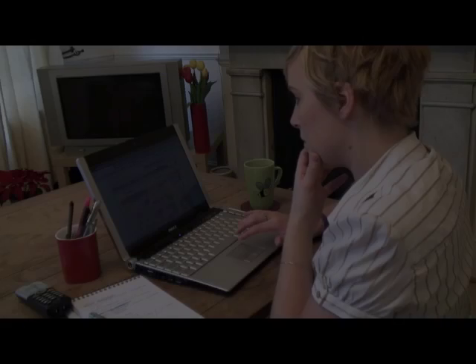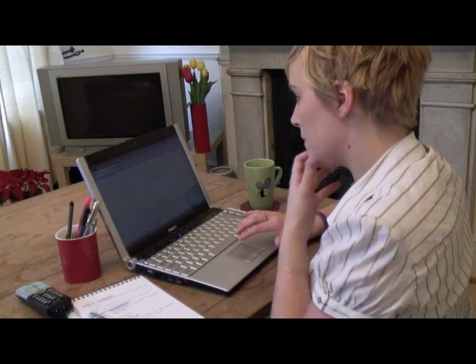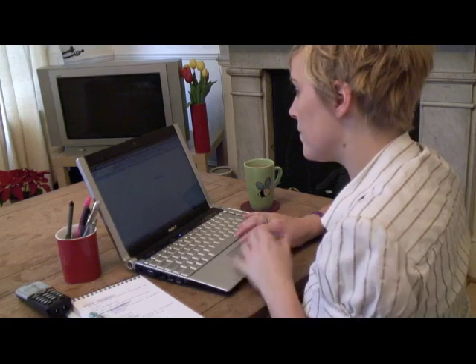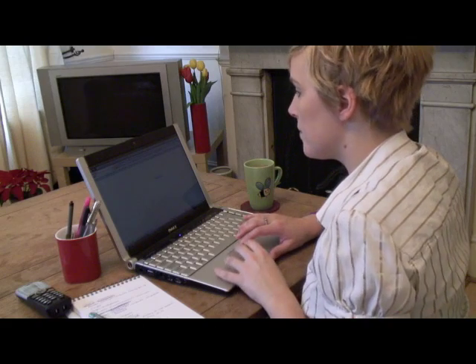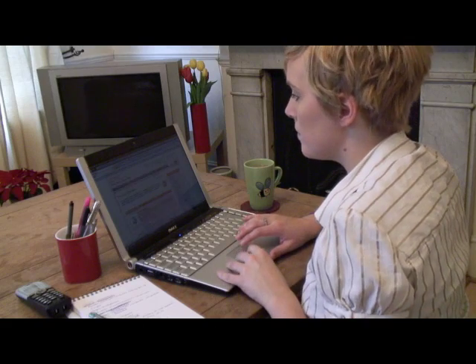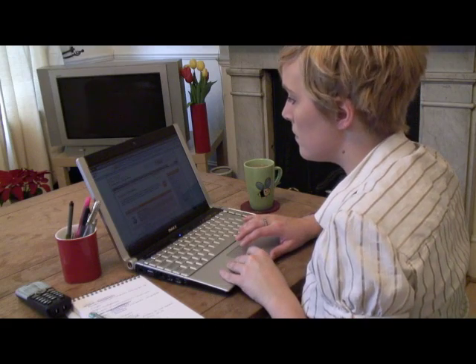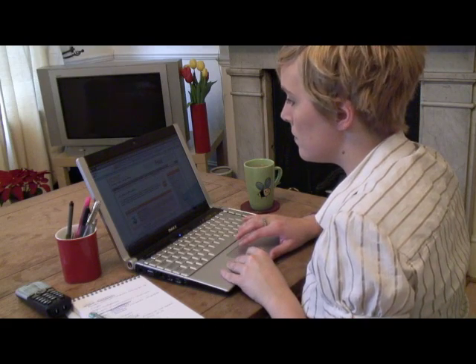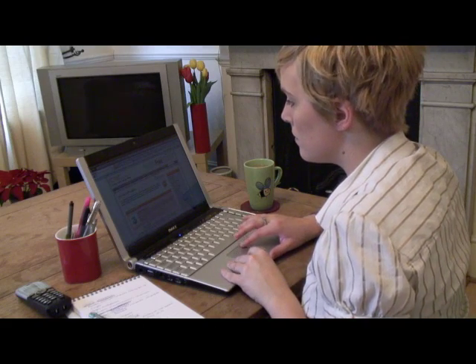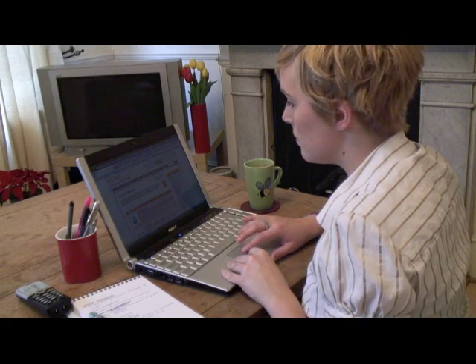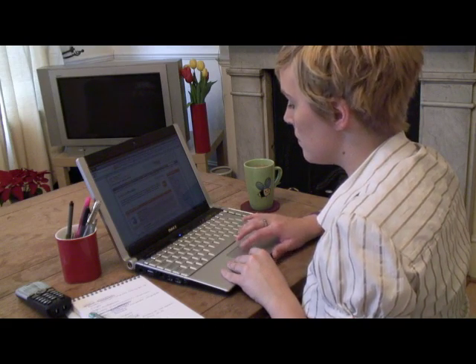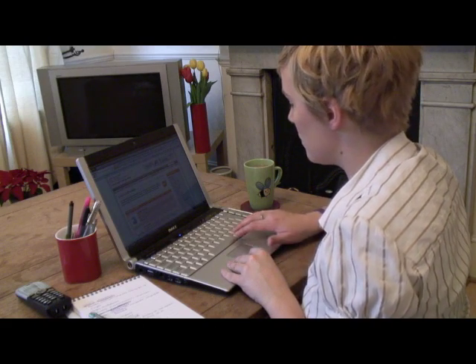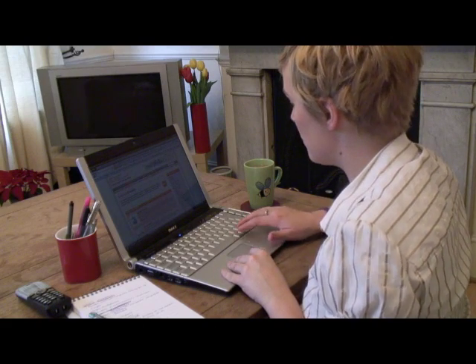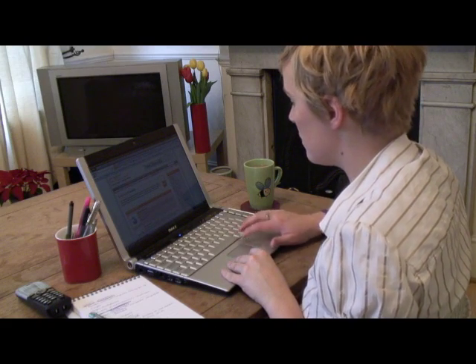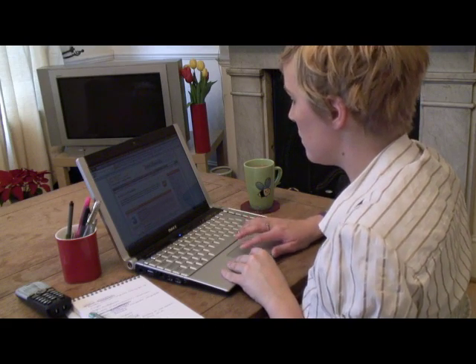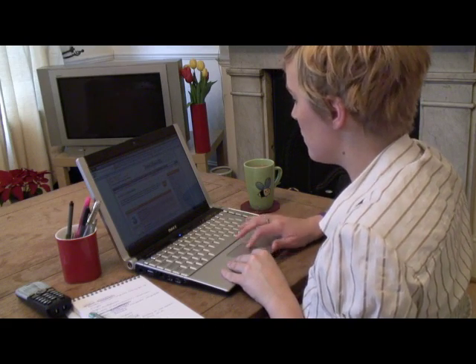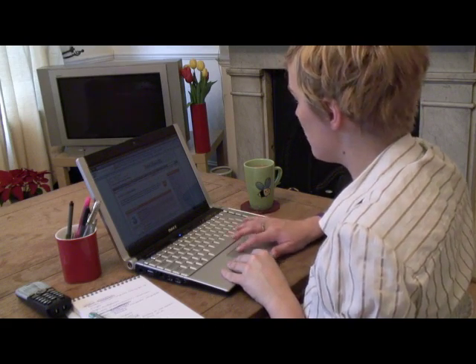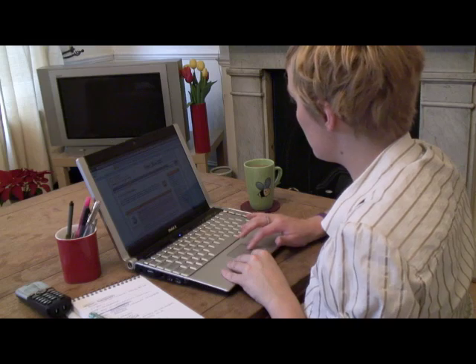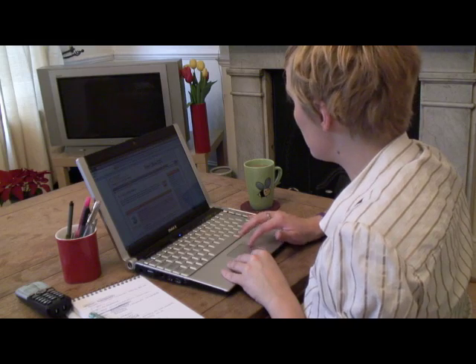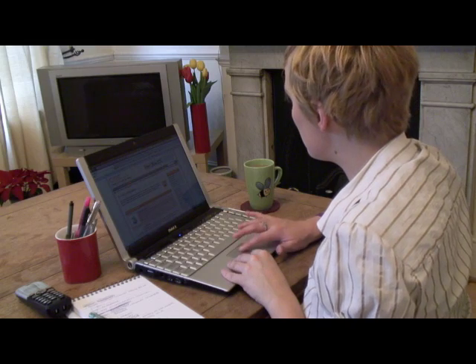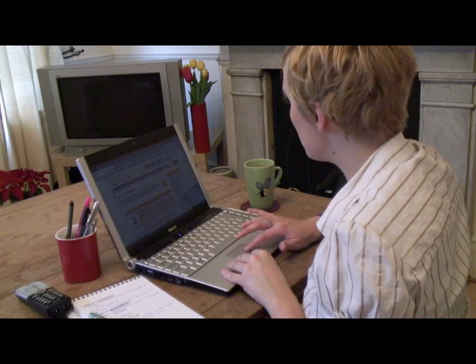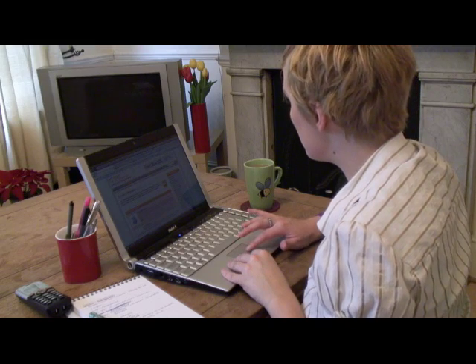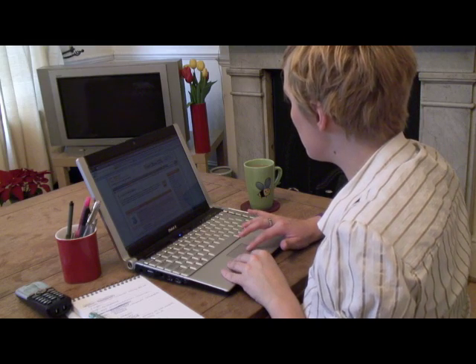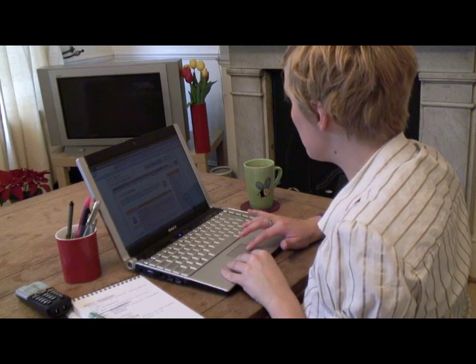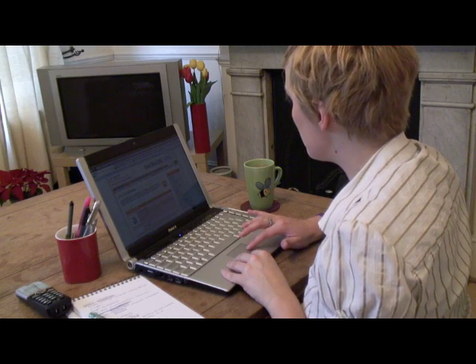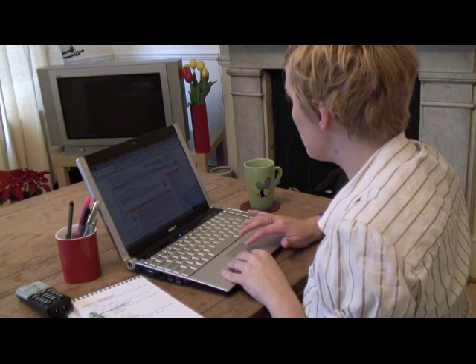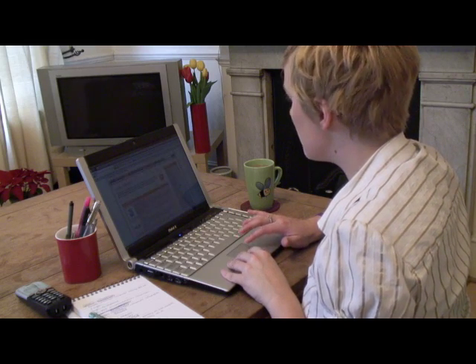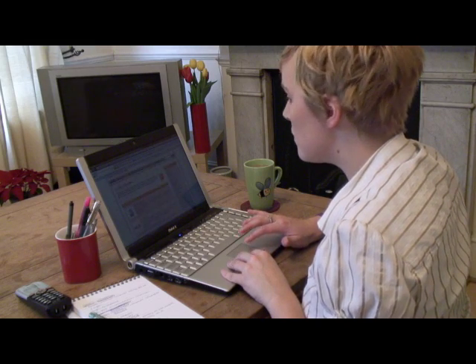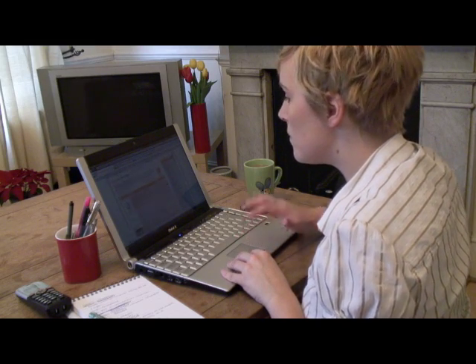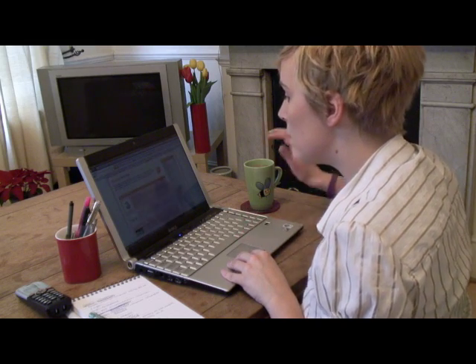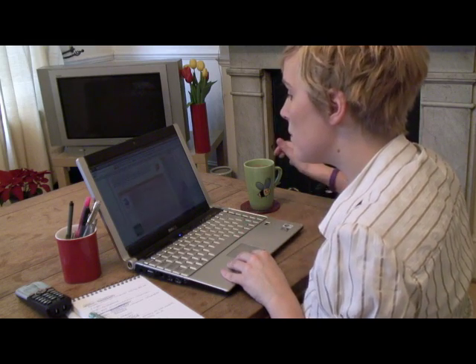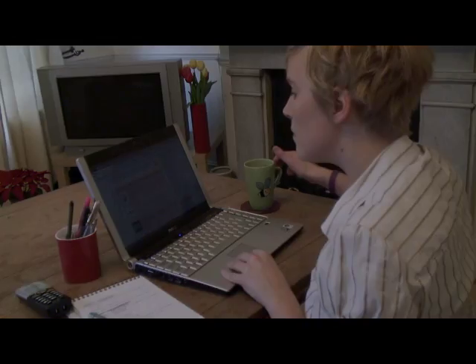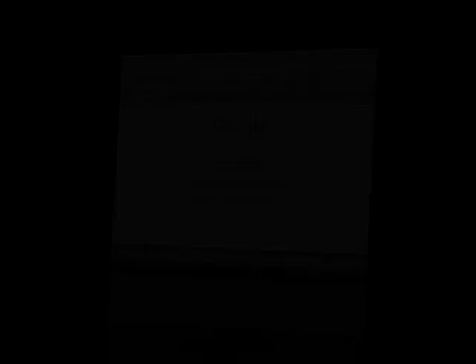There are simple steps you can take to improve your internet speeds. All you need is a little spring clean on your computer. Here's how.